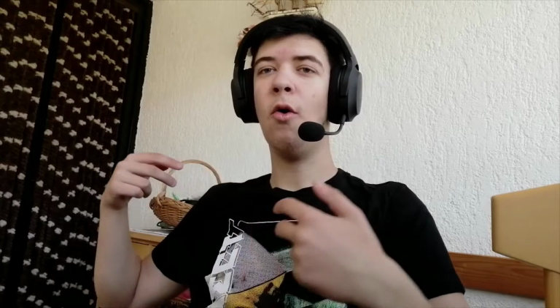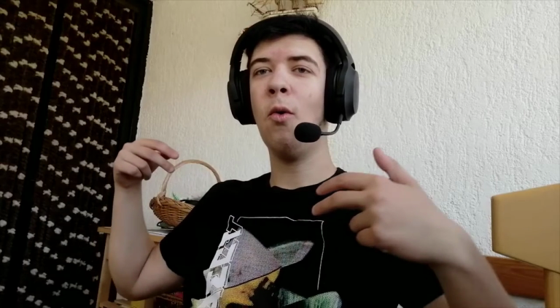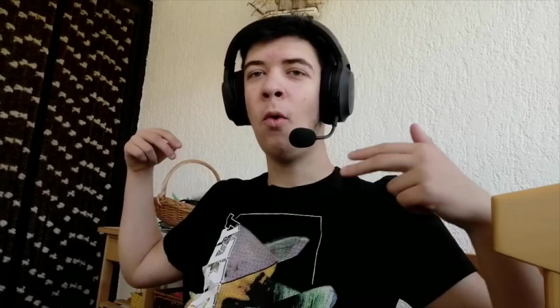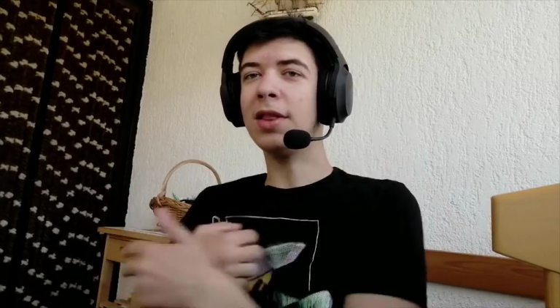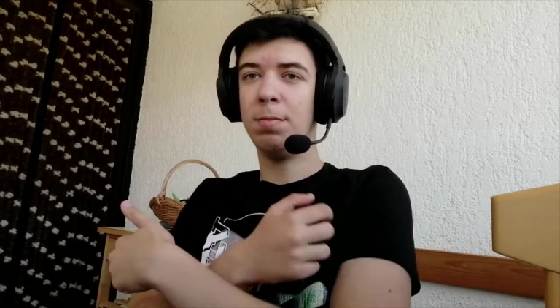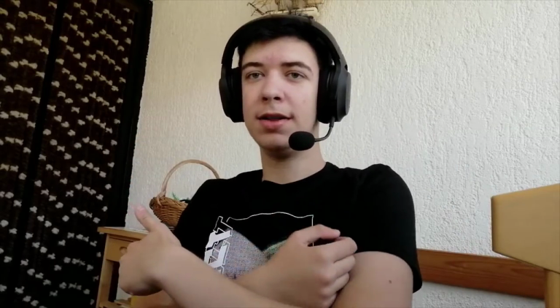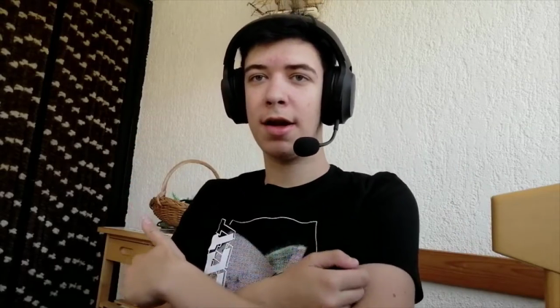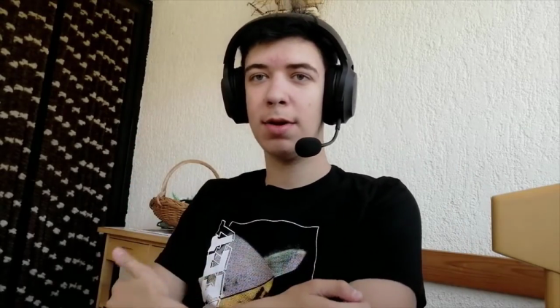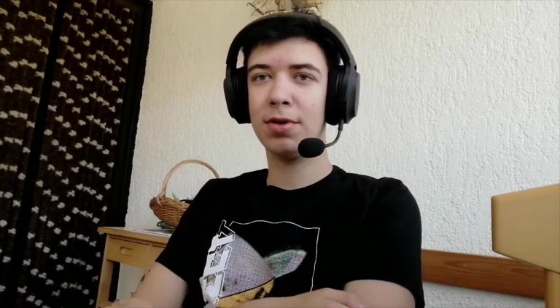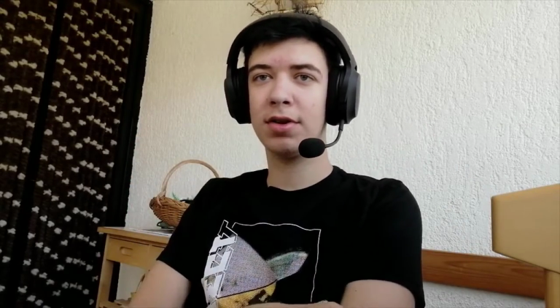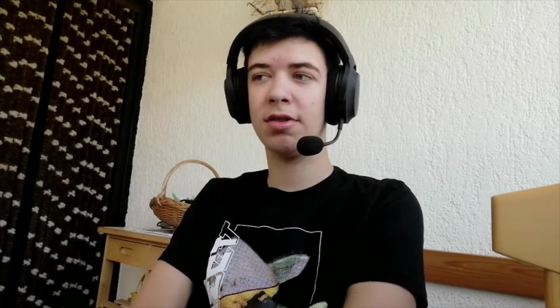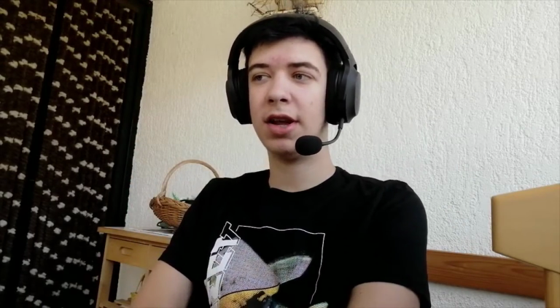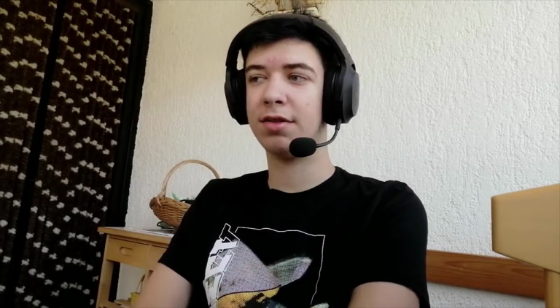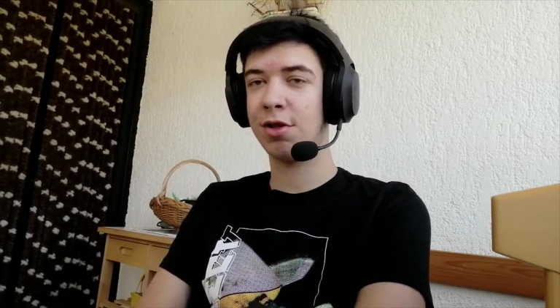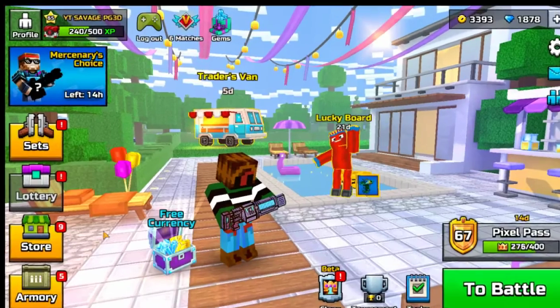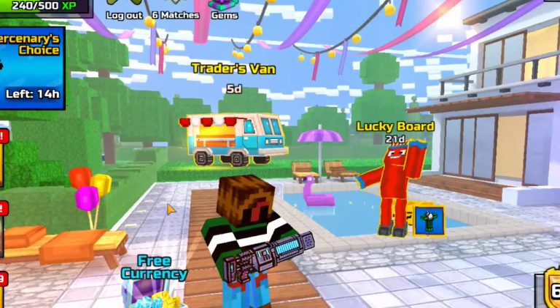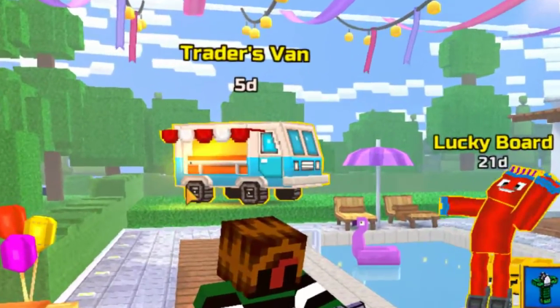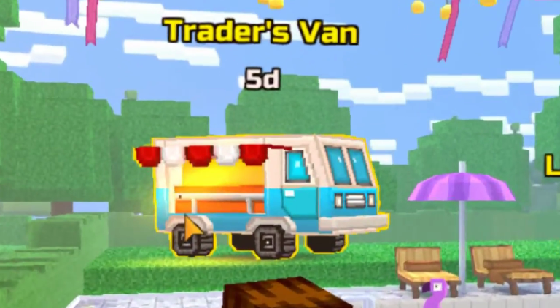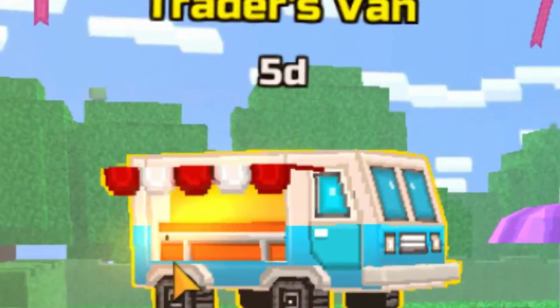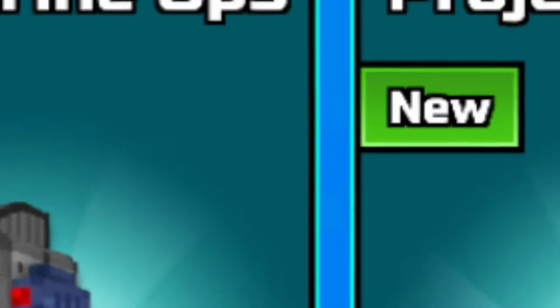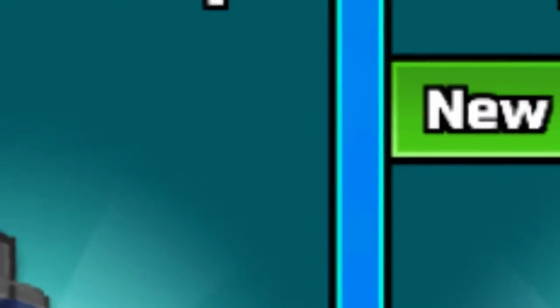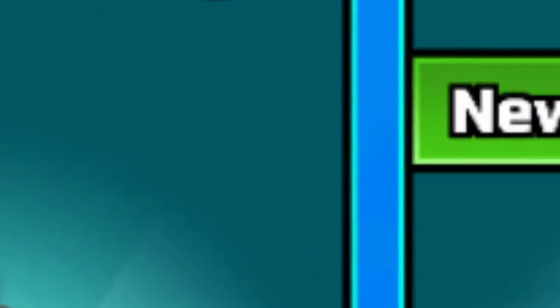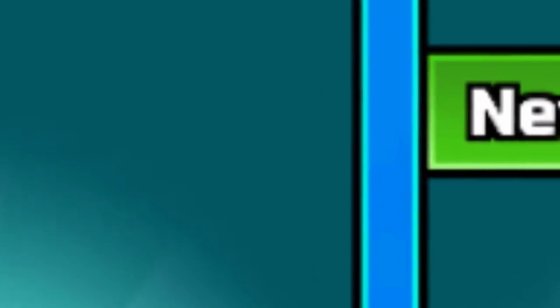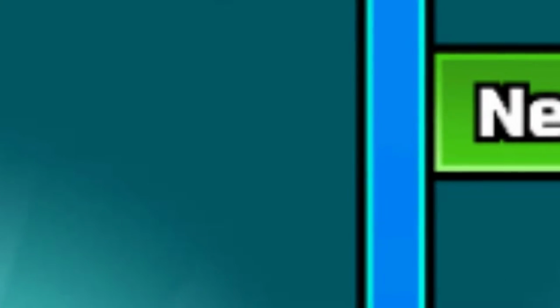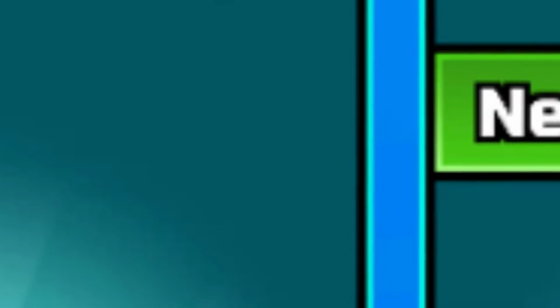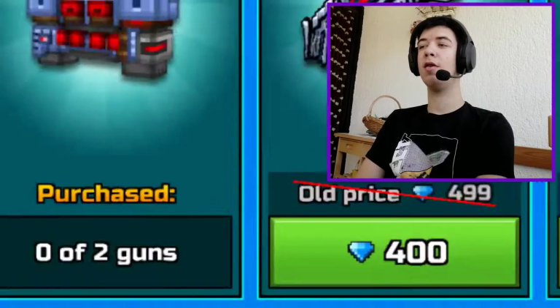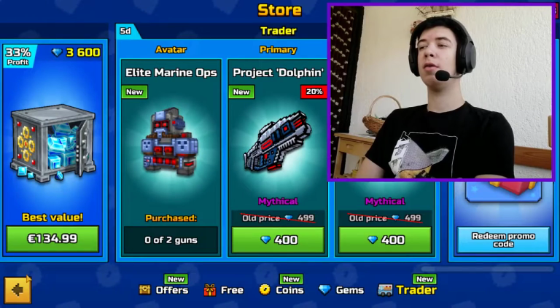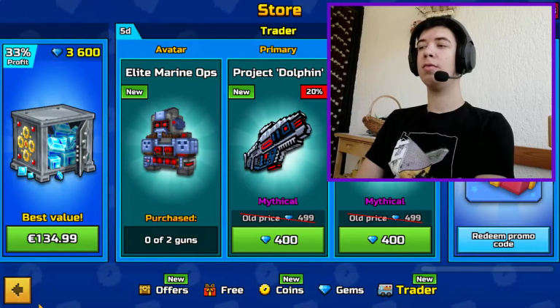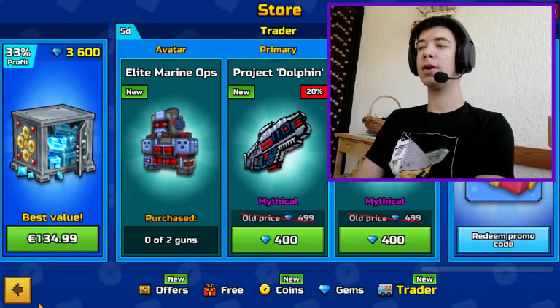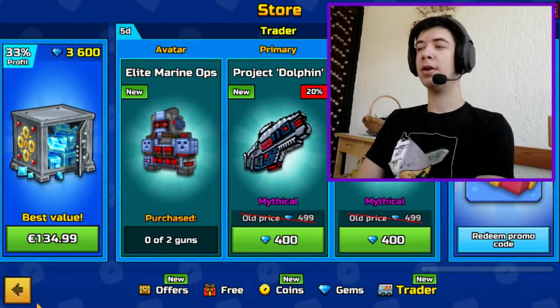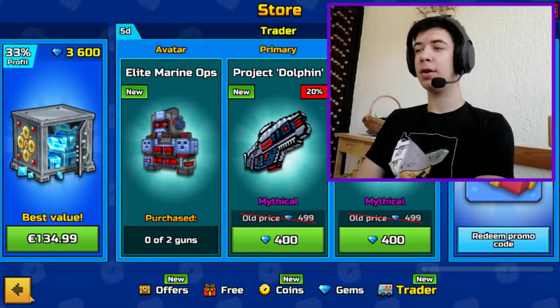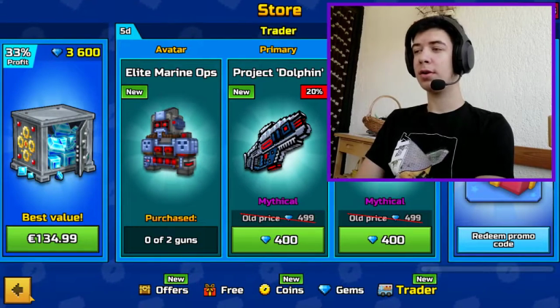Yo, what's up players and gentlemen, boys and girls — yes, a neutral event has arrived, and it is the Project Aqua Set.